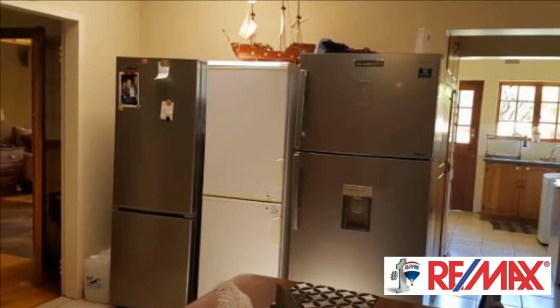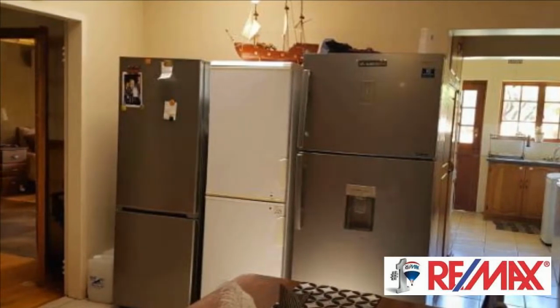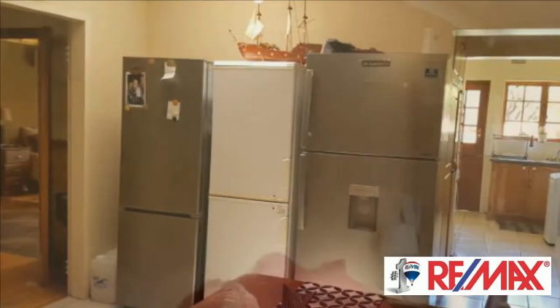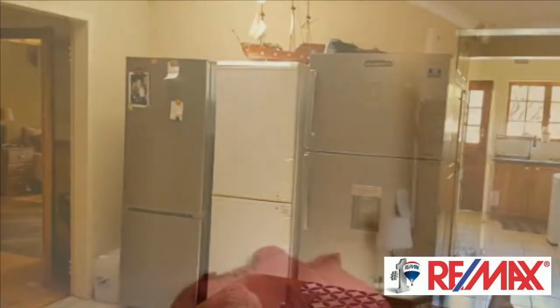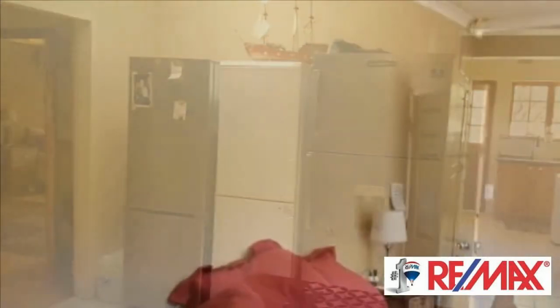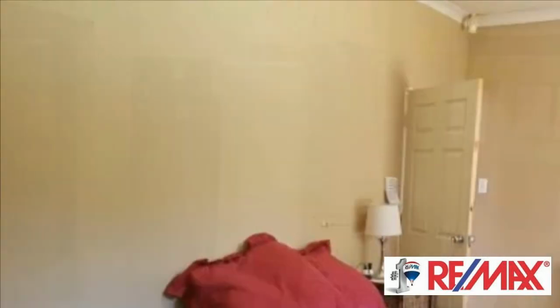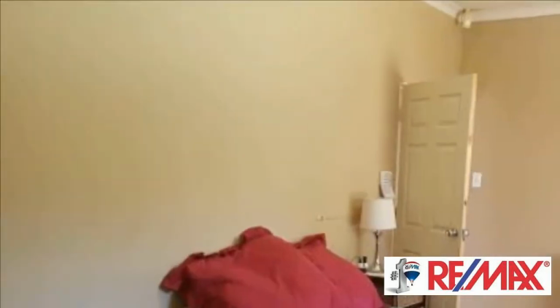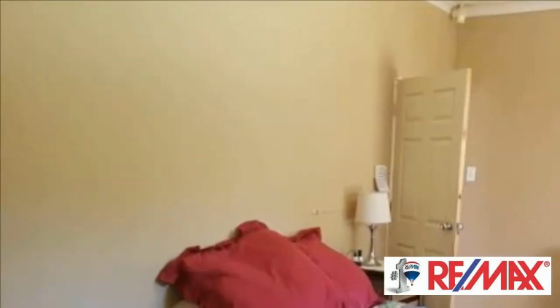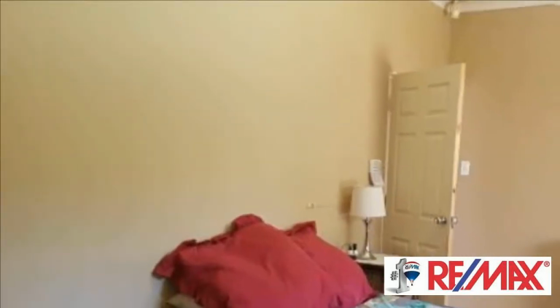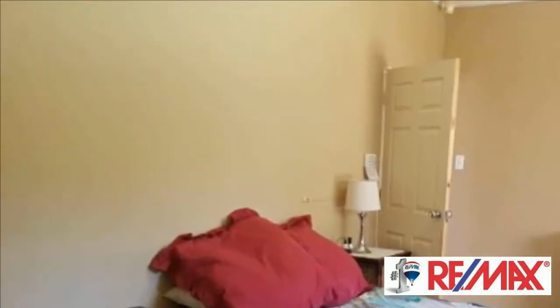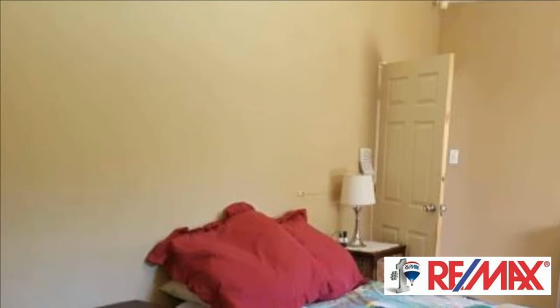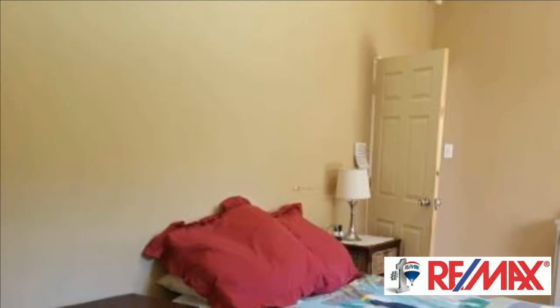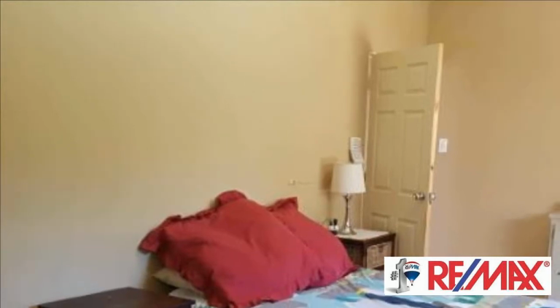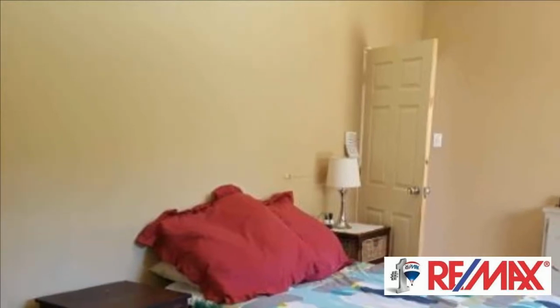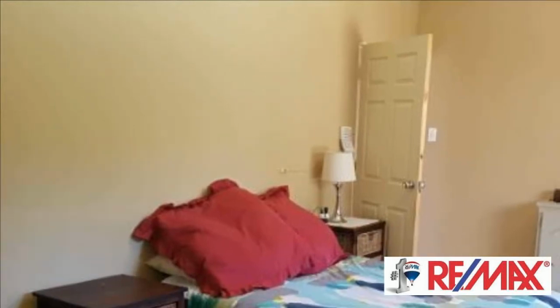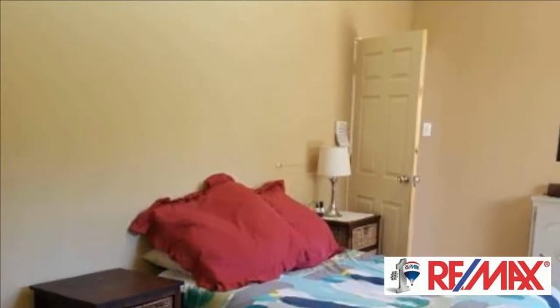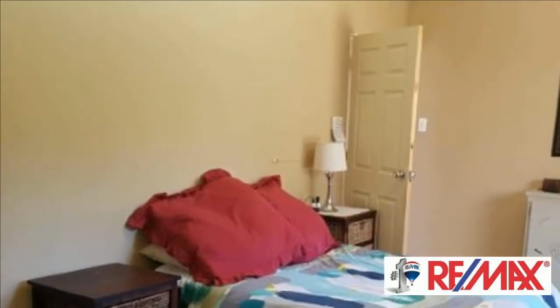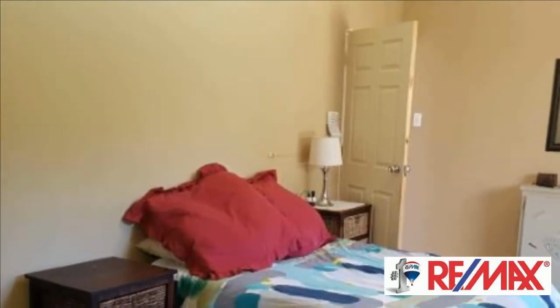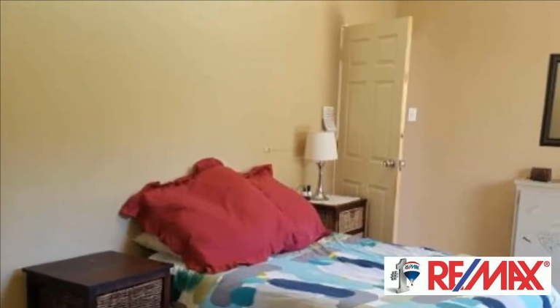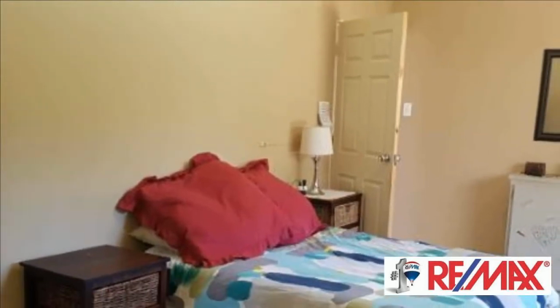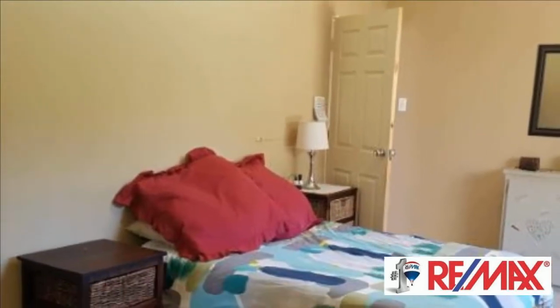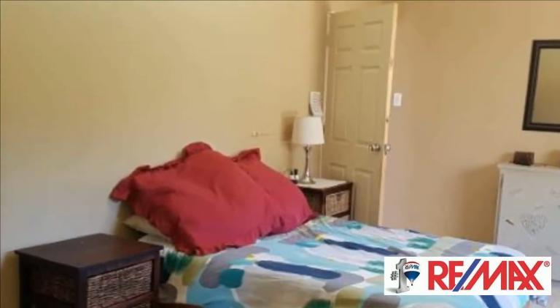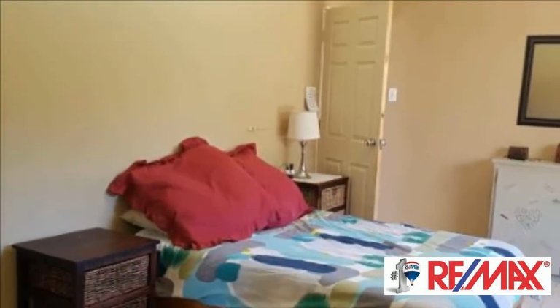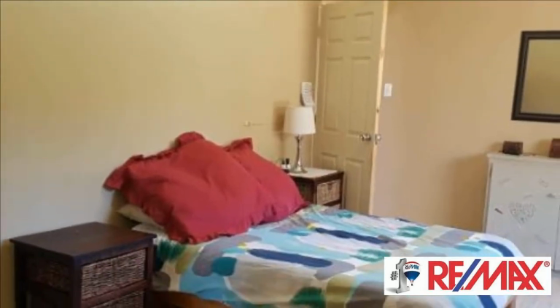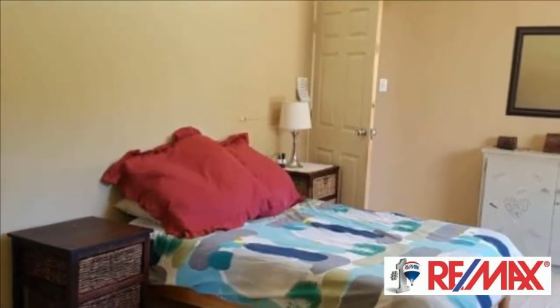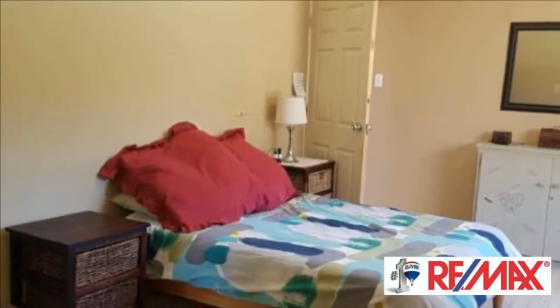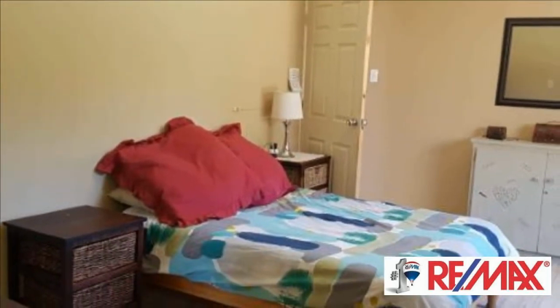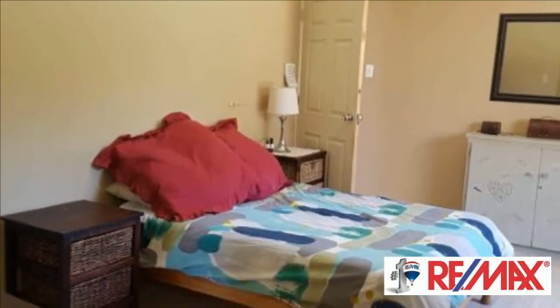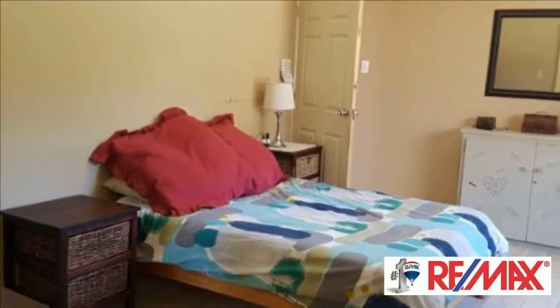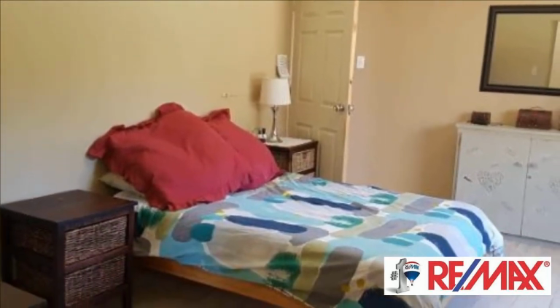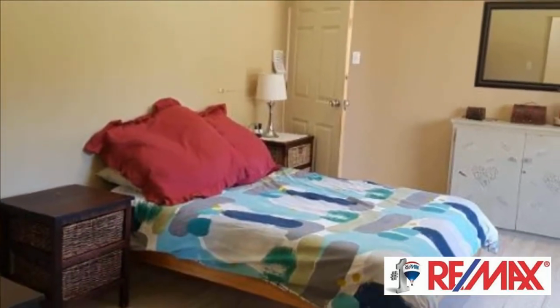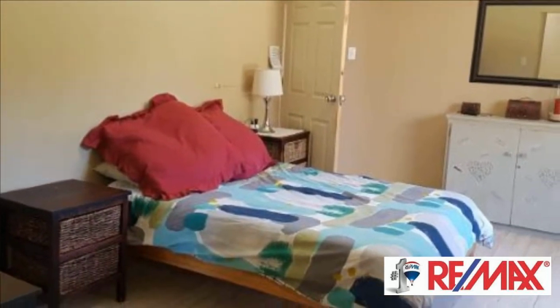Don't miss out. For more information on this property or to arrange a viewing, please contact us.